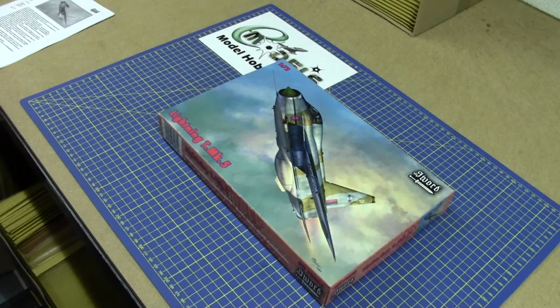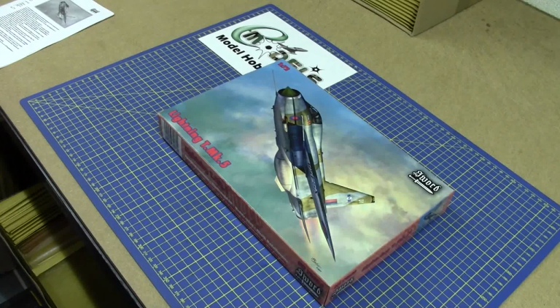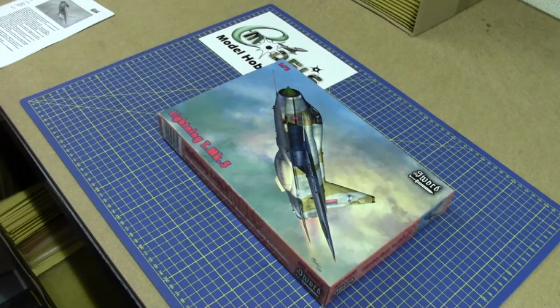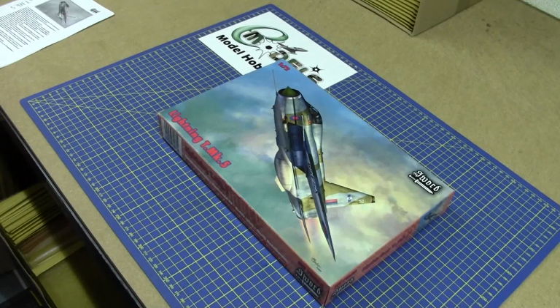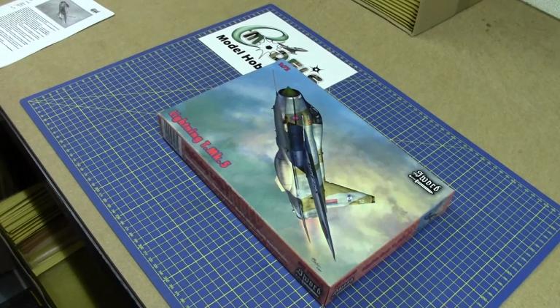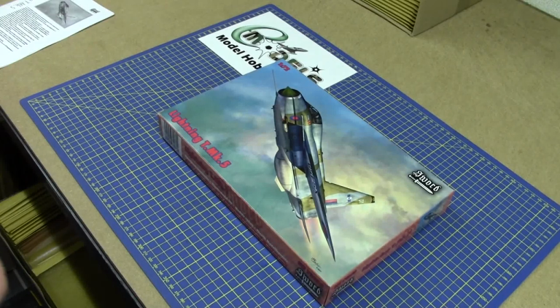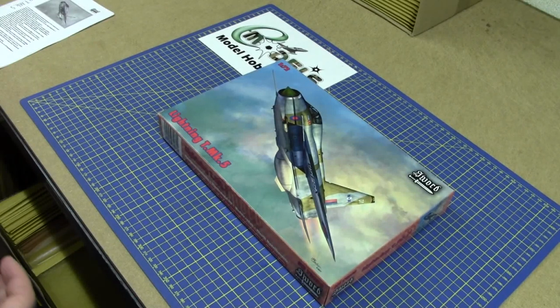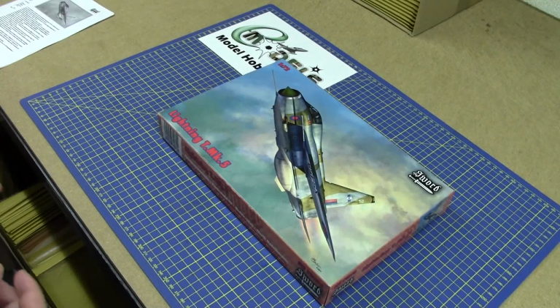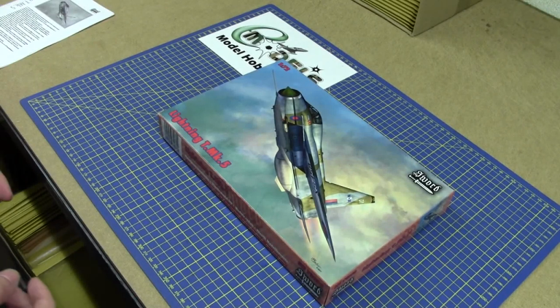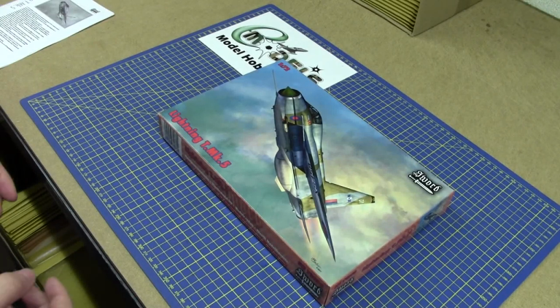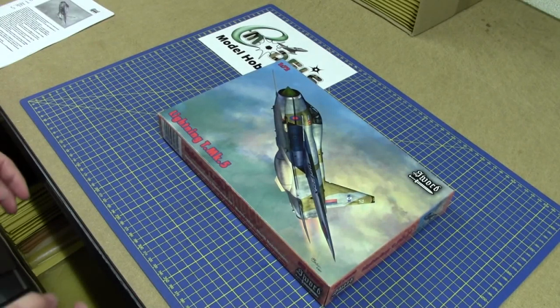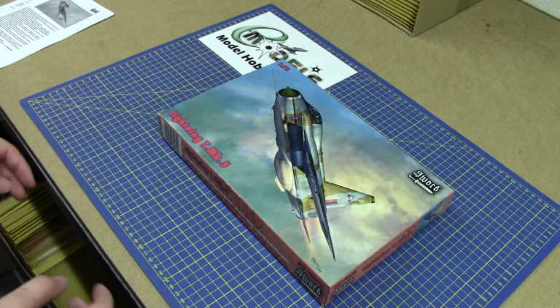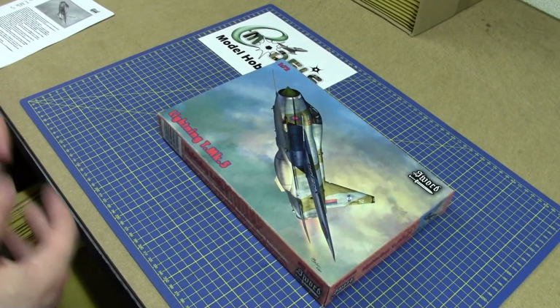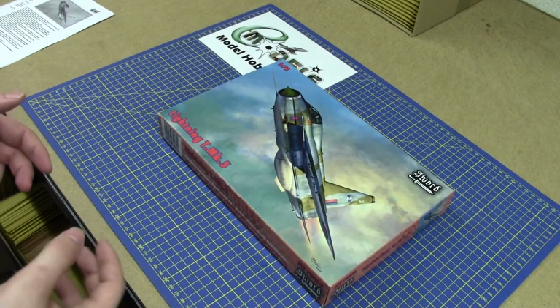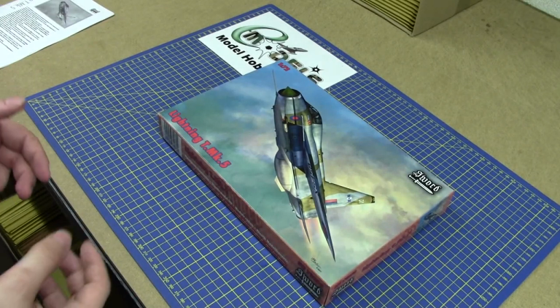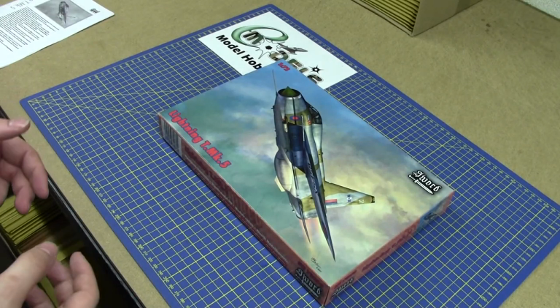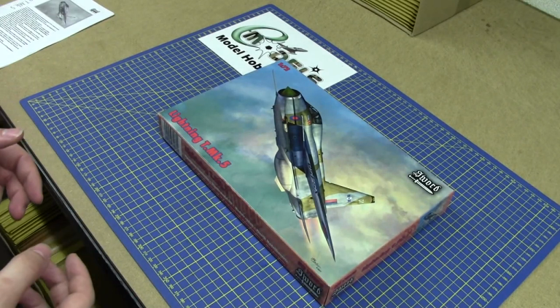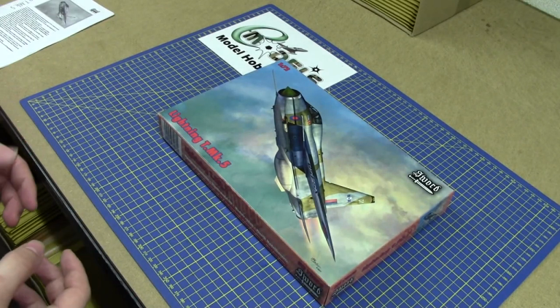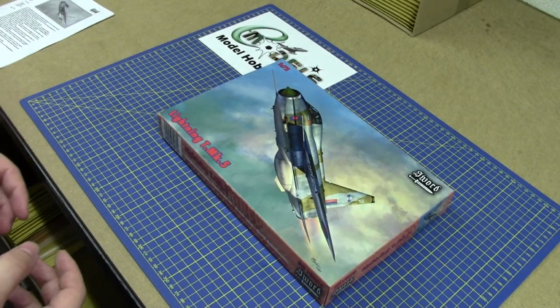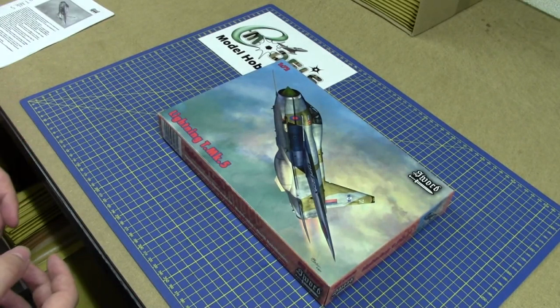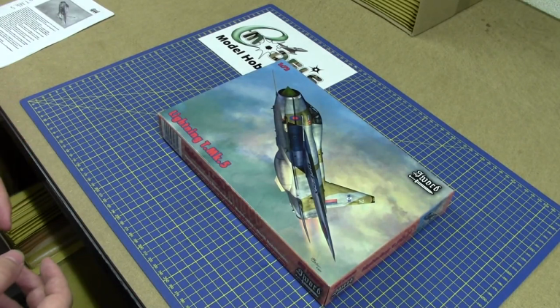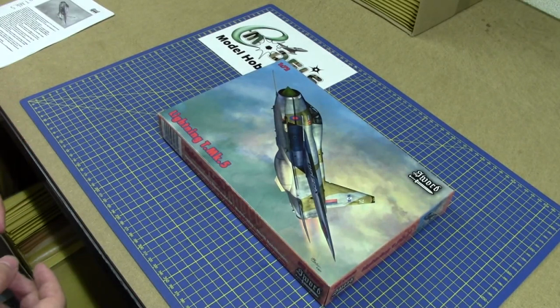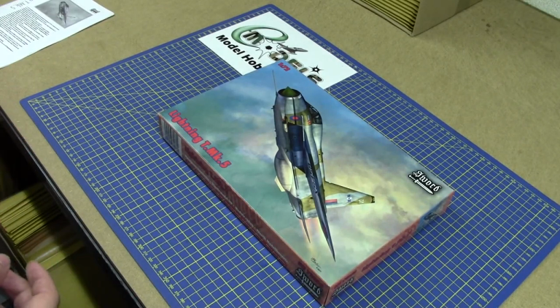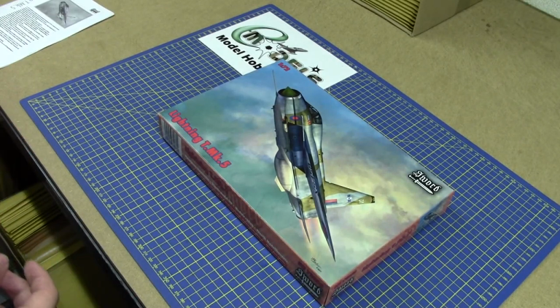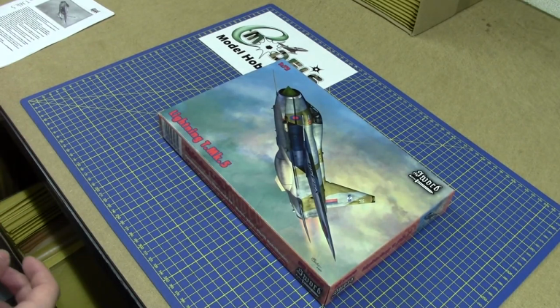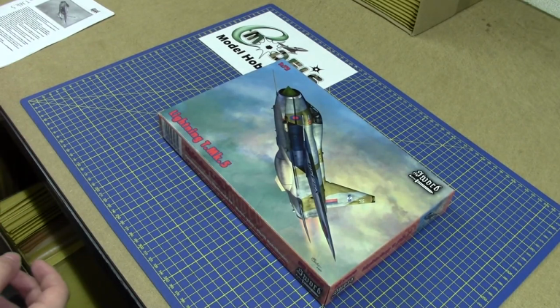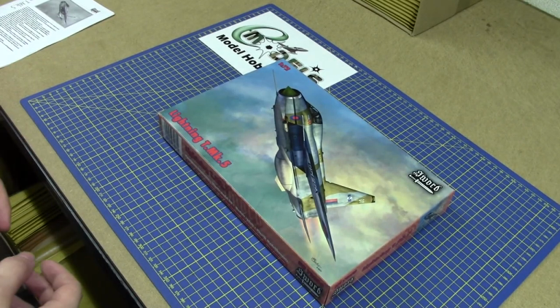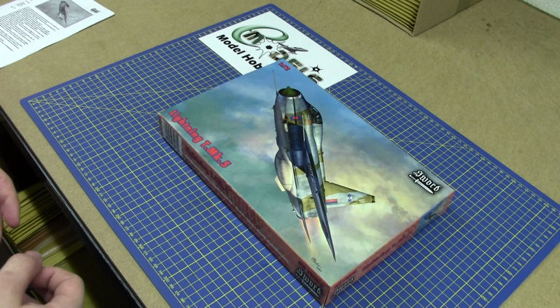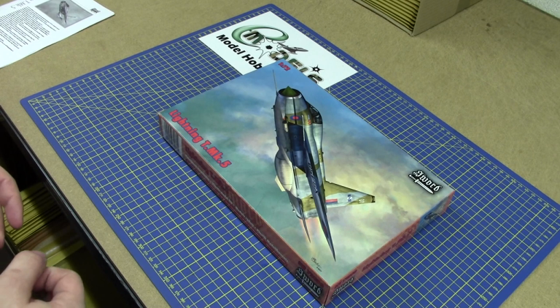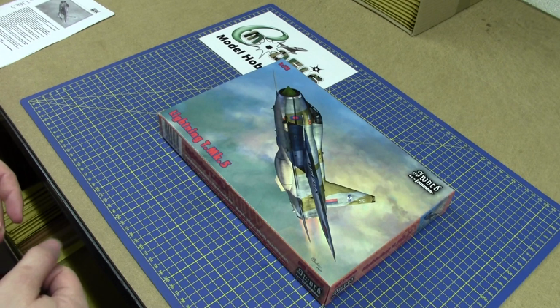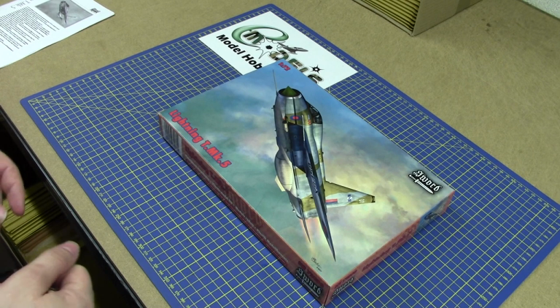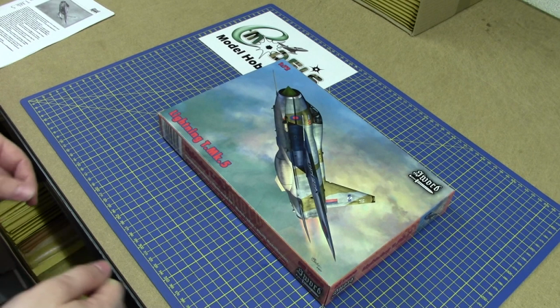Hi, my name's James and I'm from eModels, and I'm here to talk to you about SORD's brand new Lightning T Mark 5.